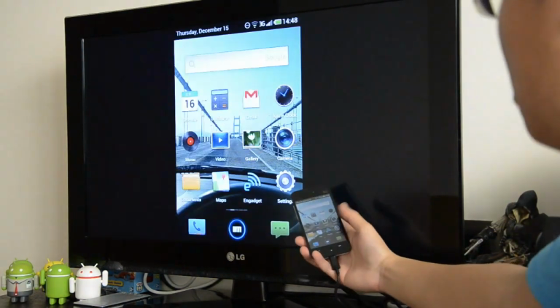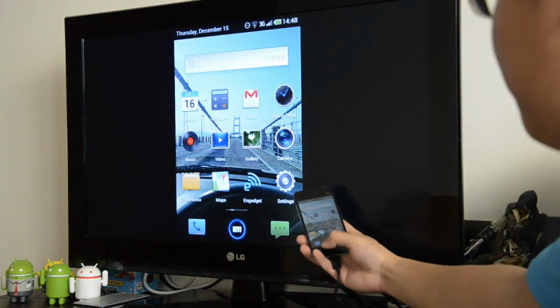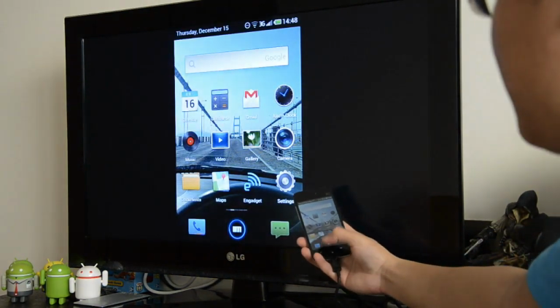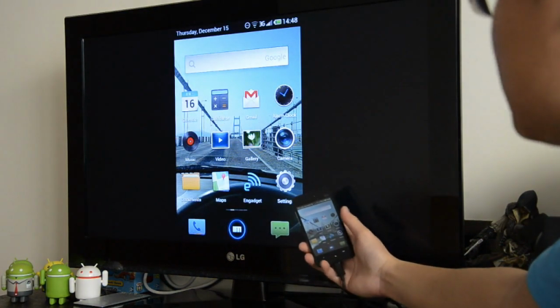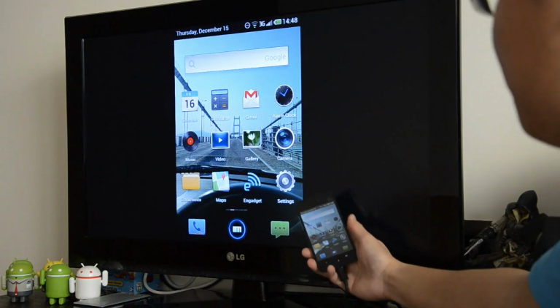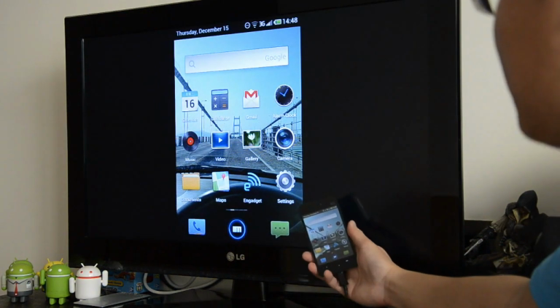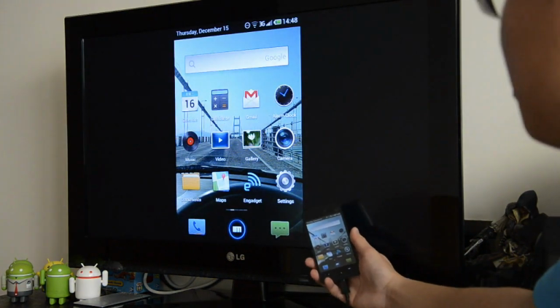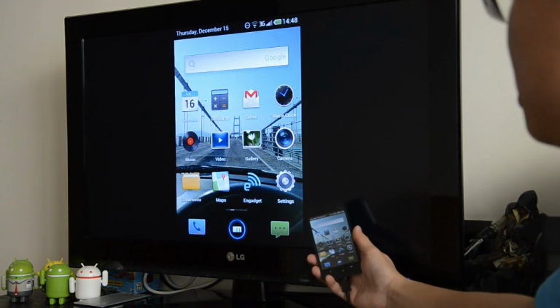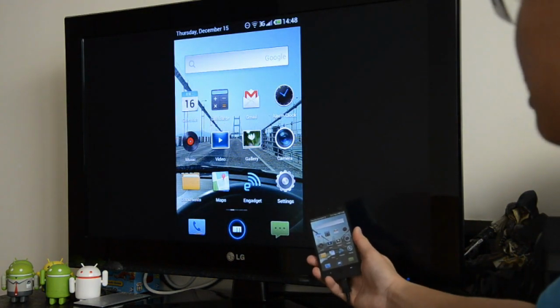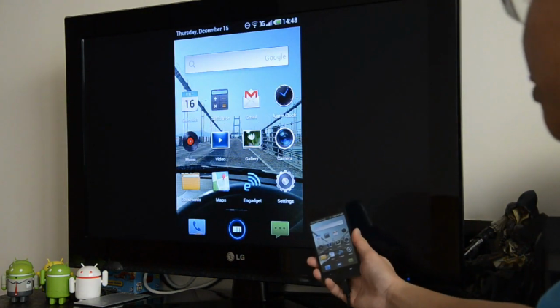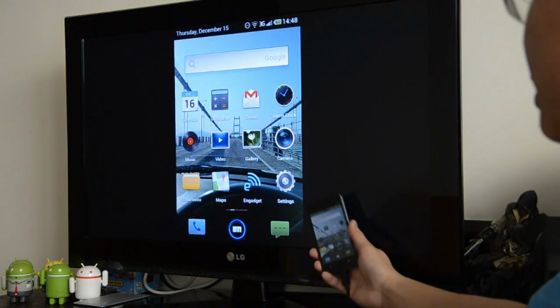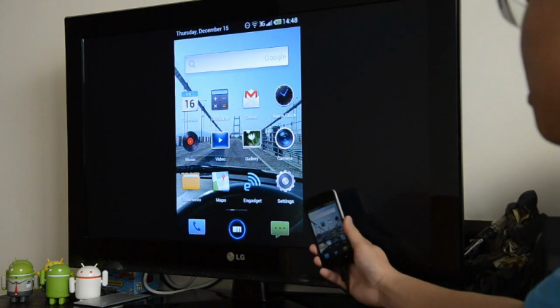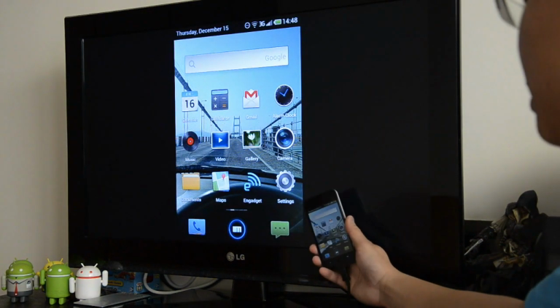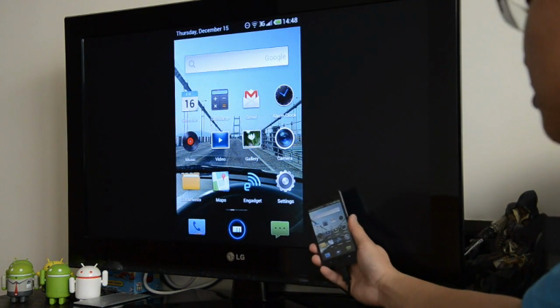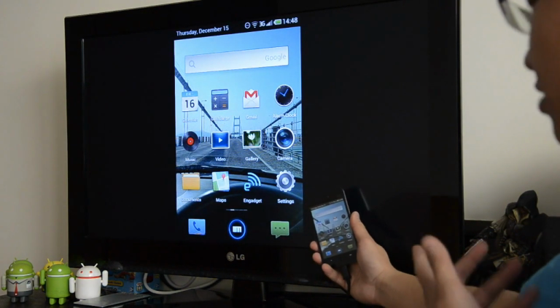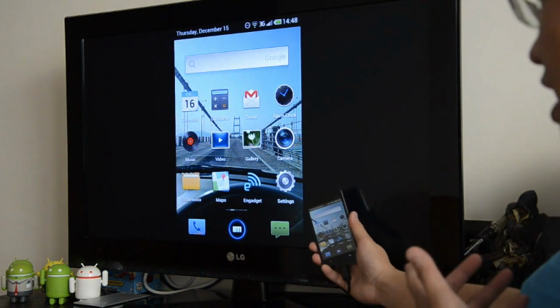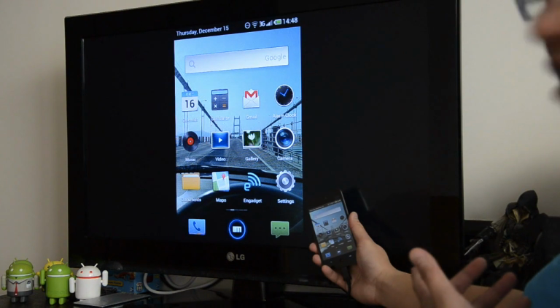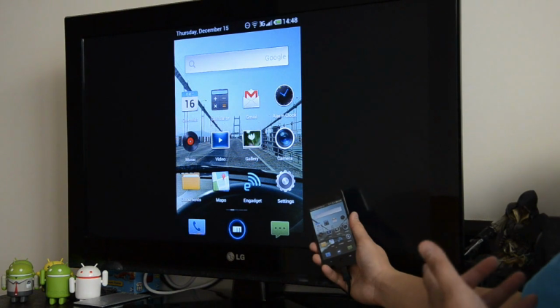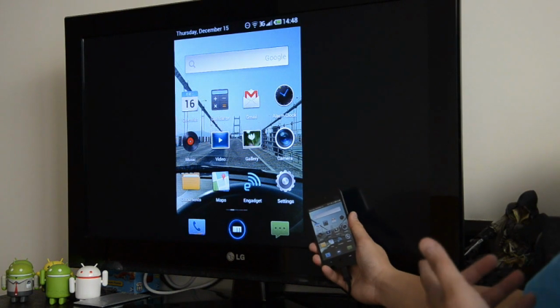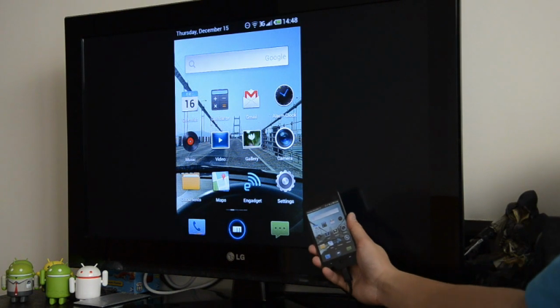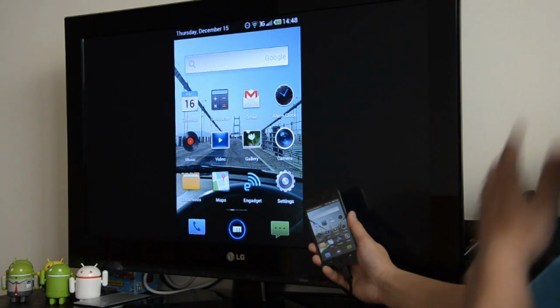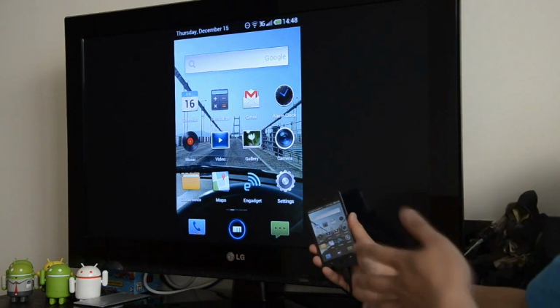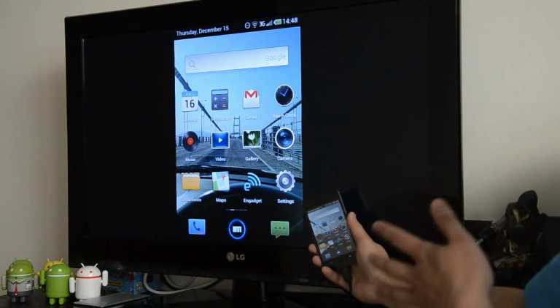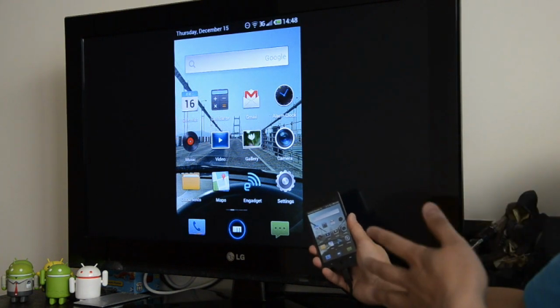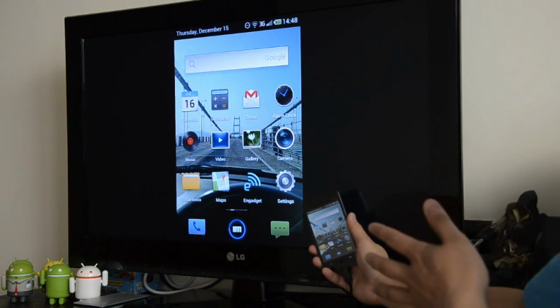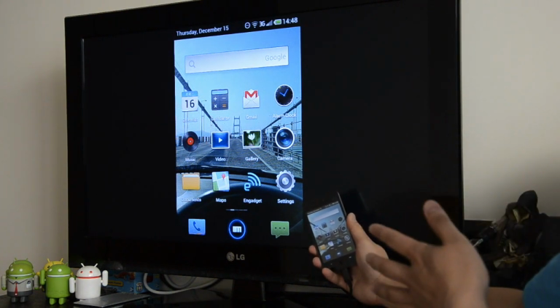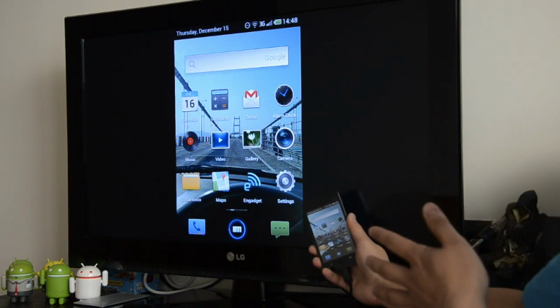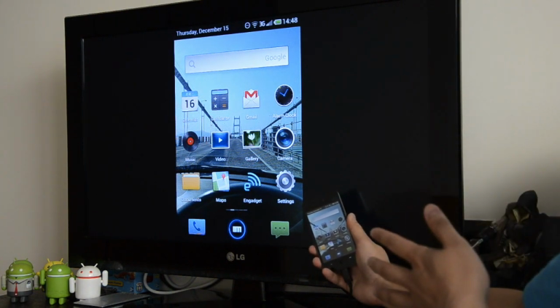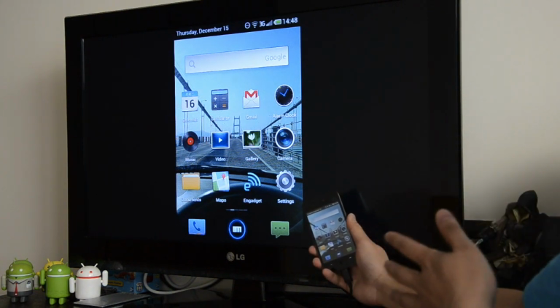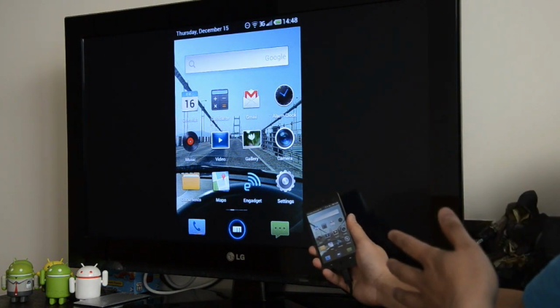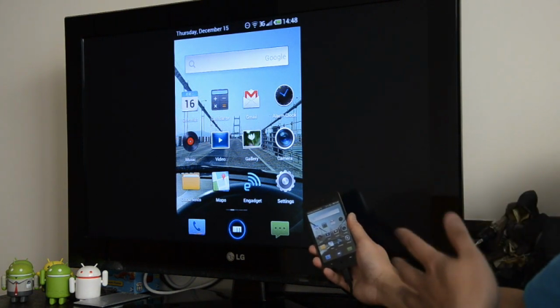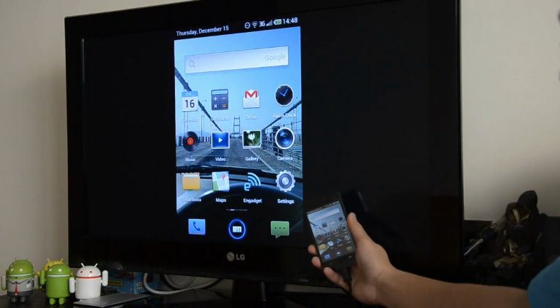Hopefully it's something that Meizu can fix. But here you have it — that's the MHL feature in a nutshell.